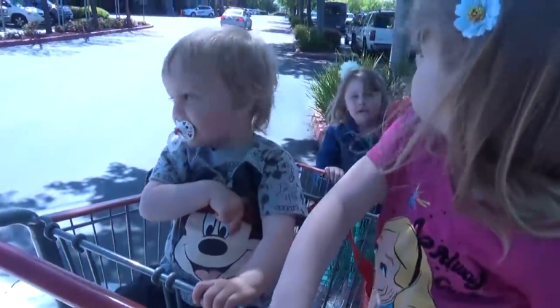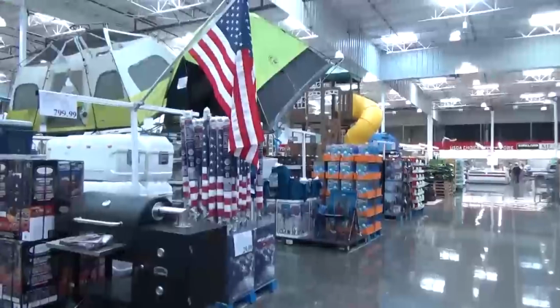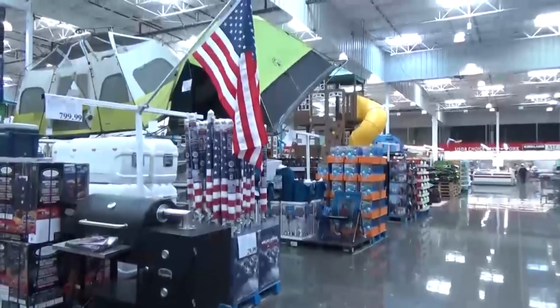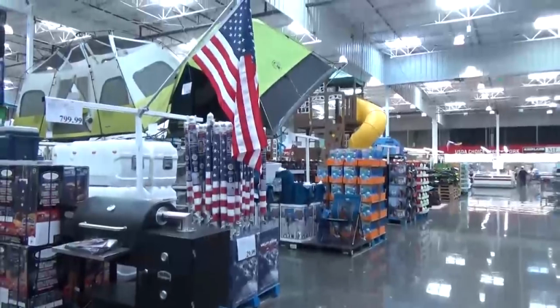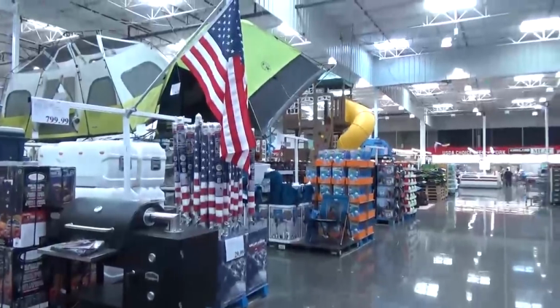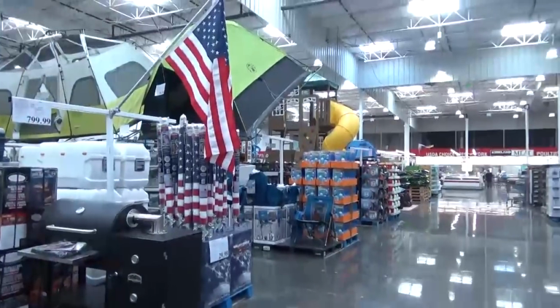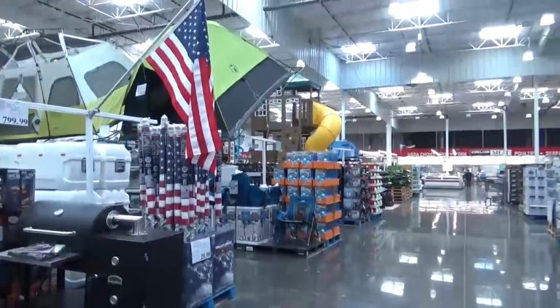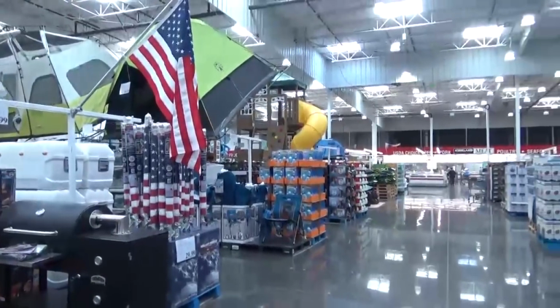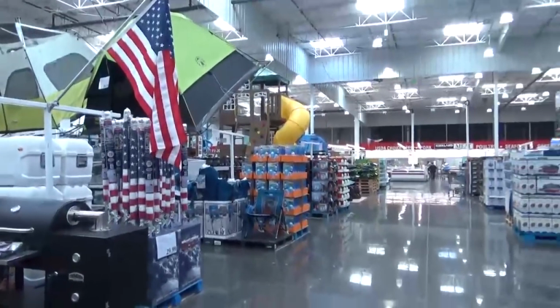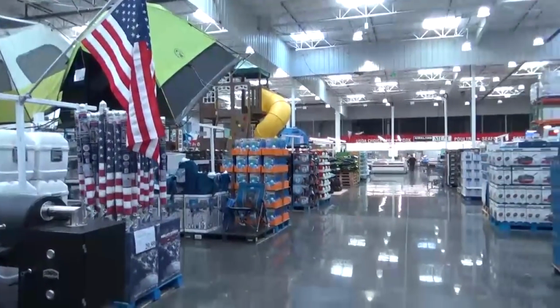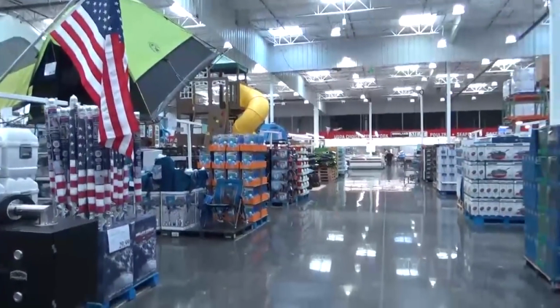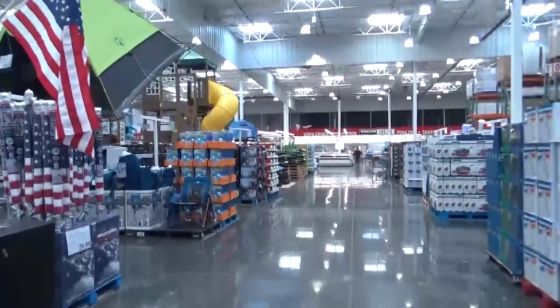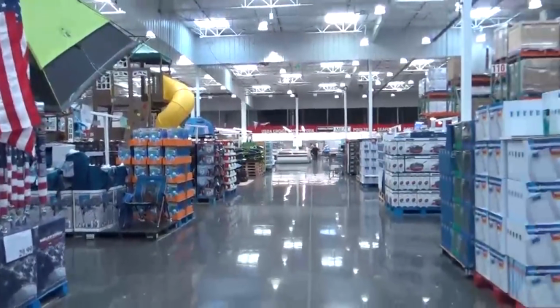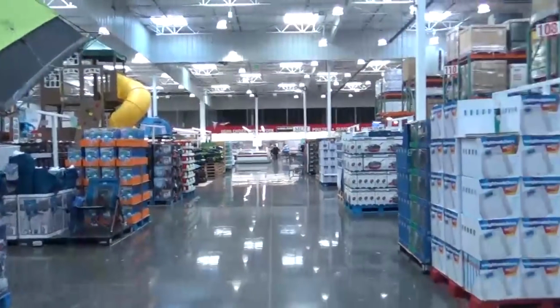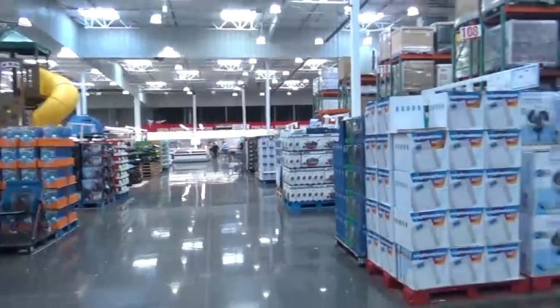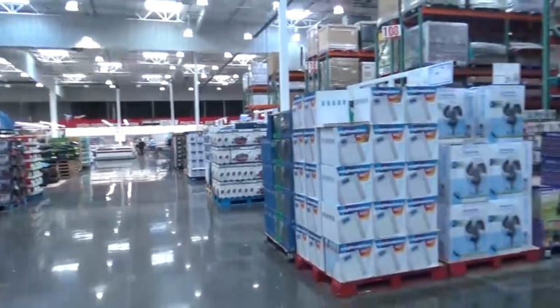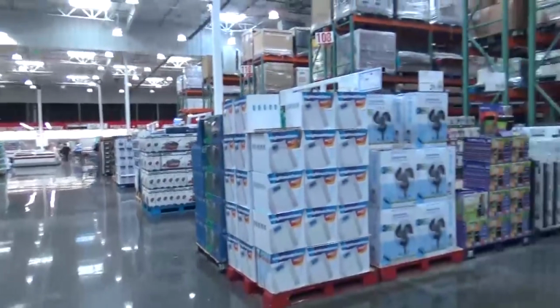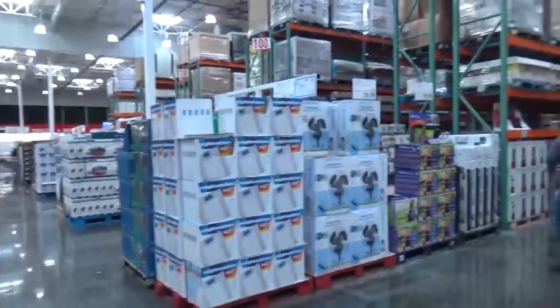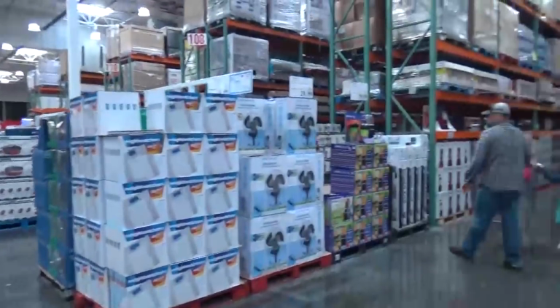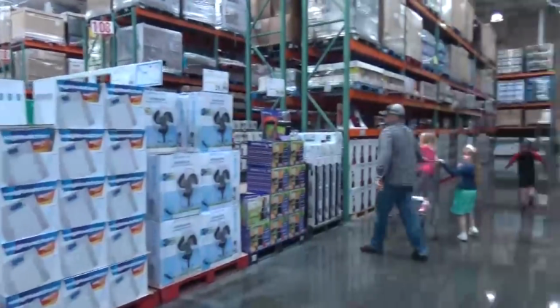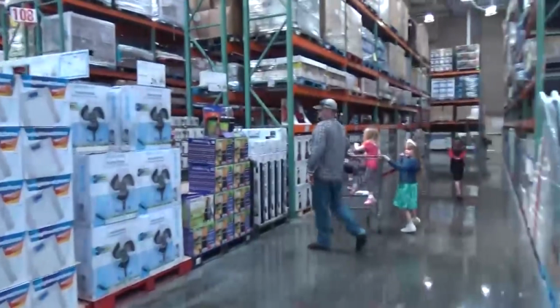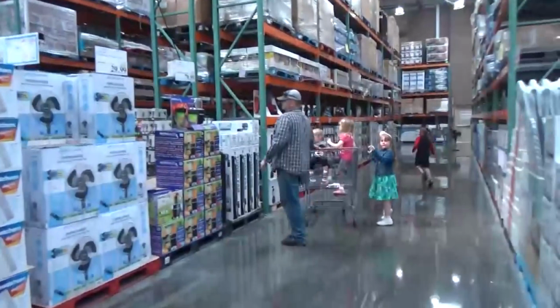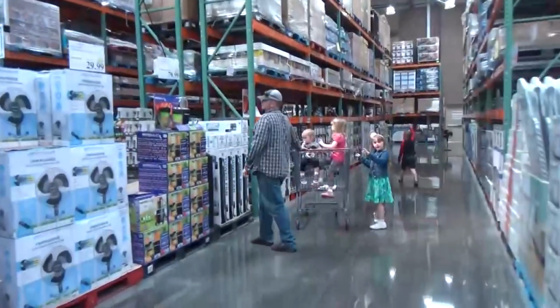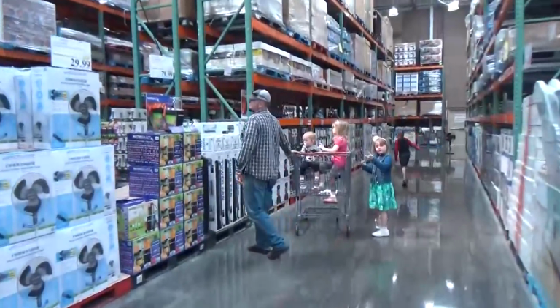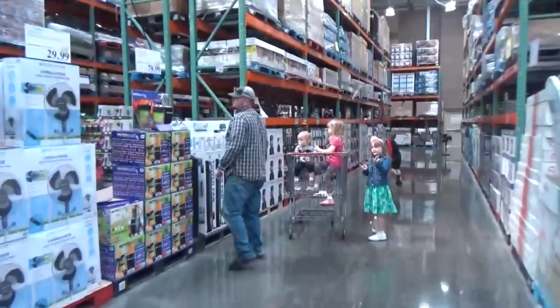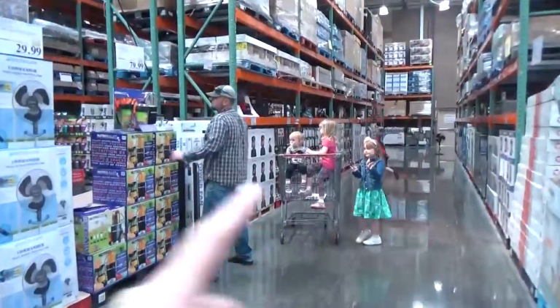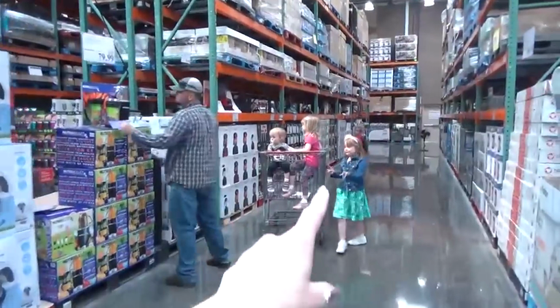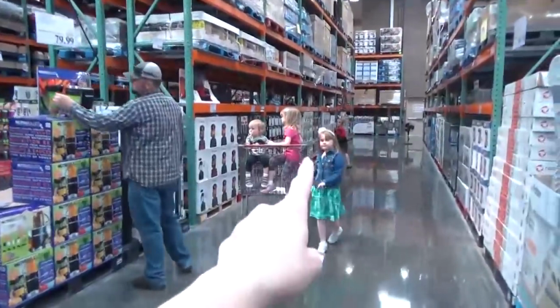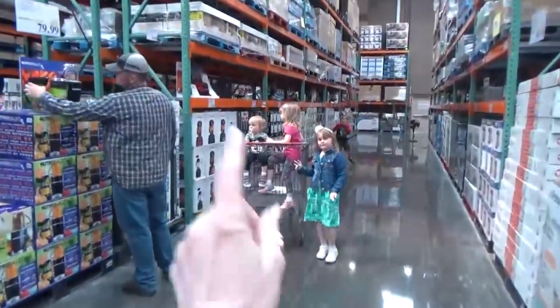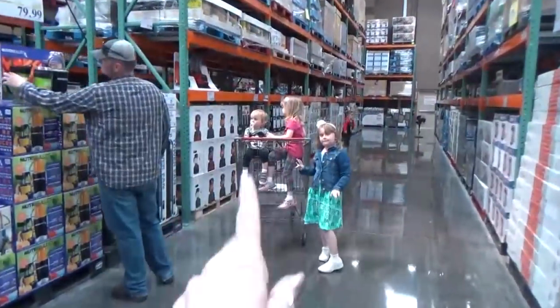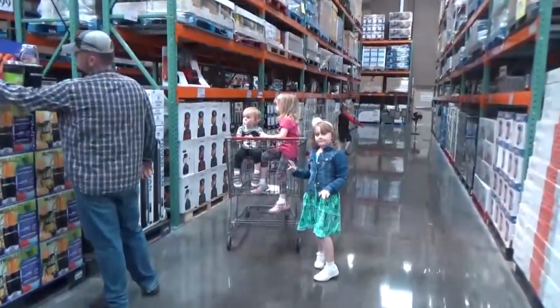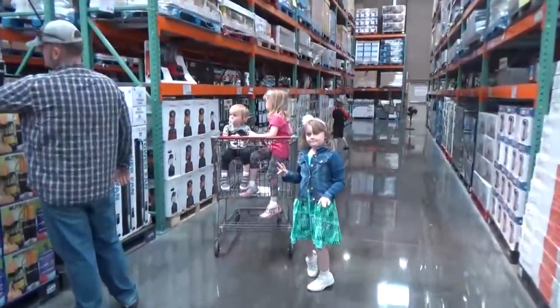Check it out you guys — we almost have Costco entirely to ourselves. It's very quiet today, except for those guys — they're not quiet.